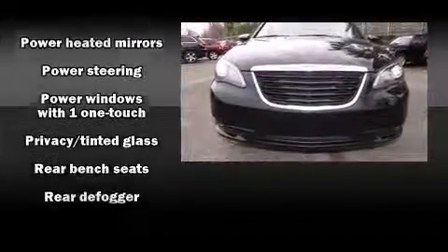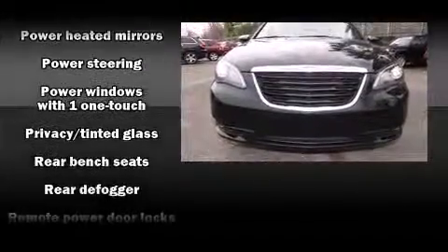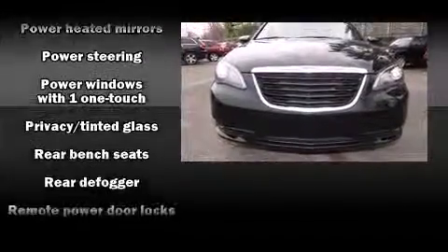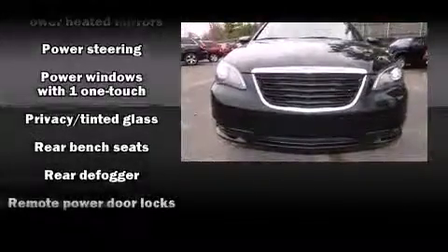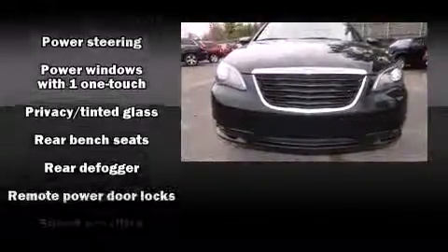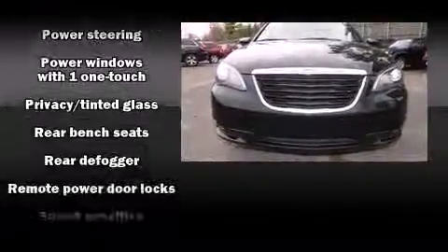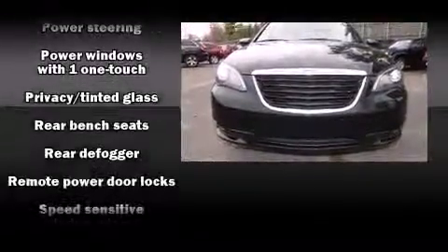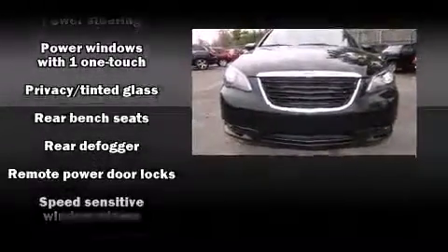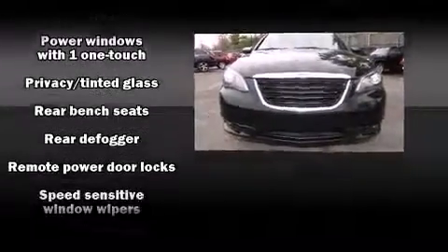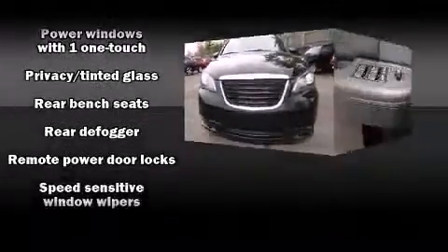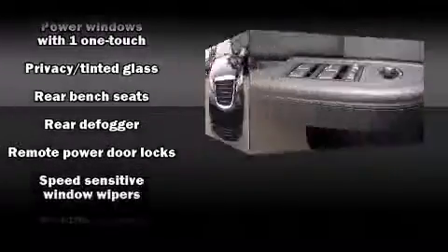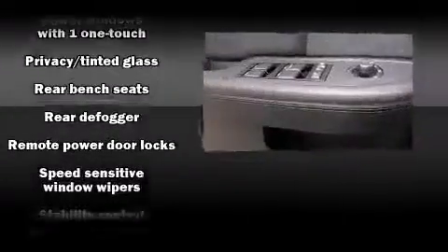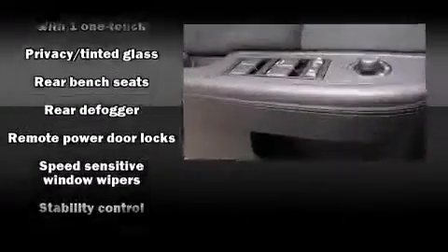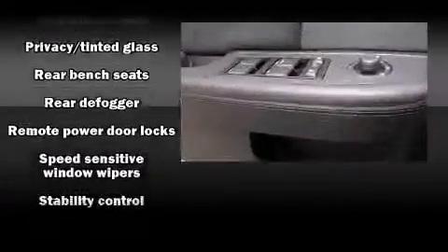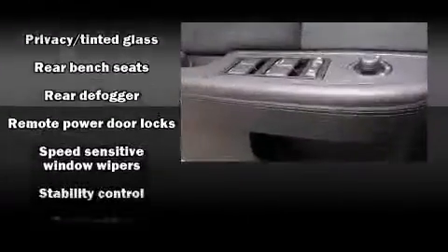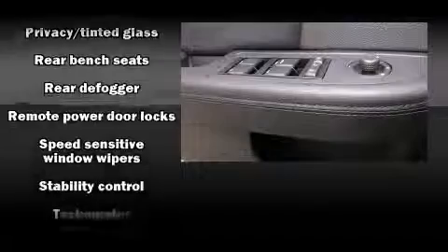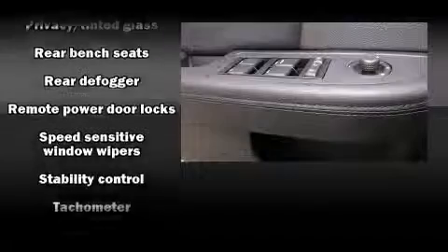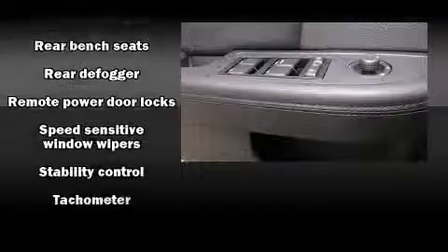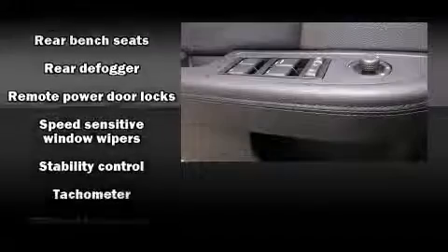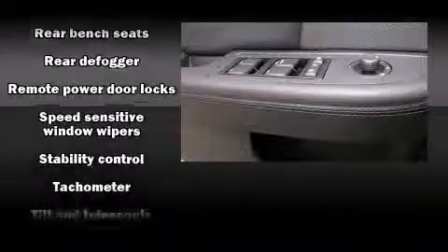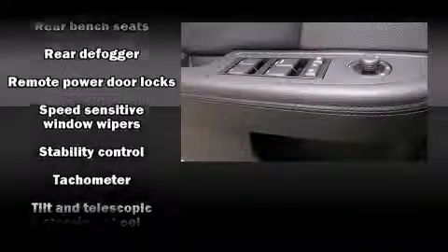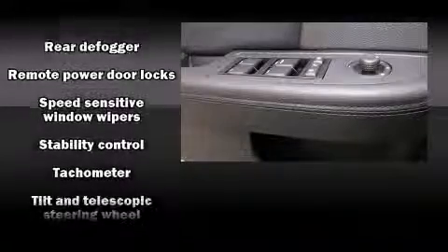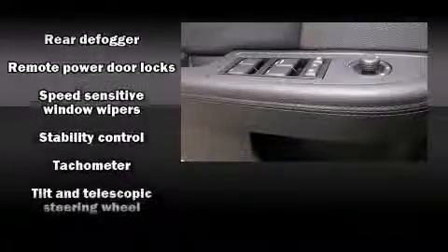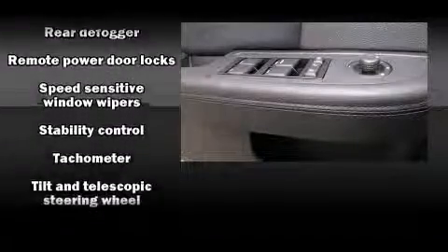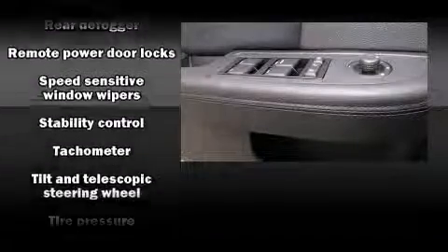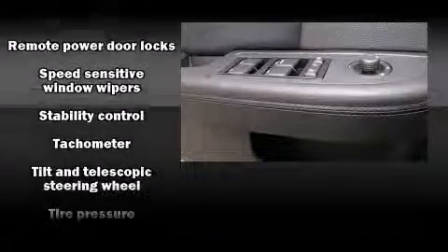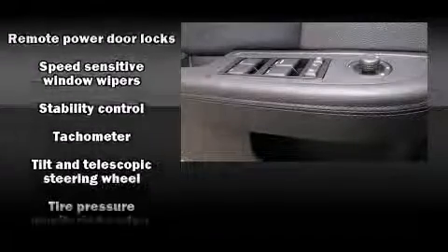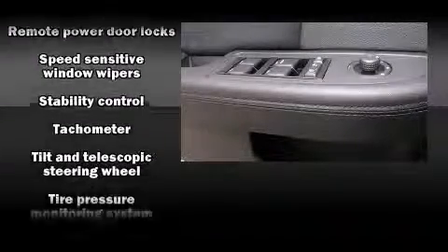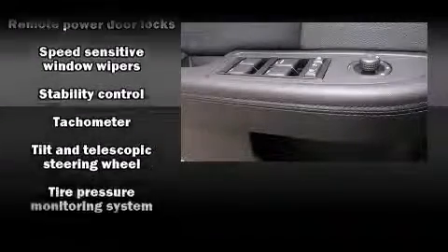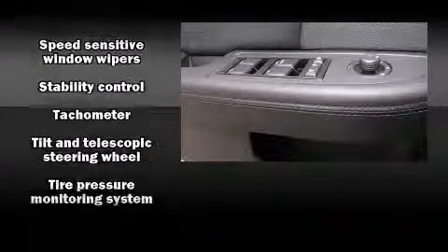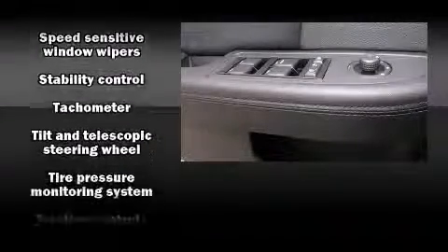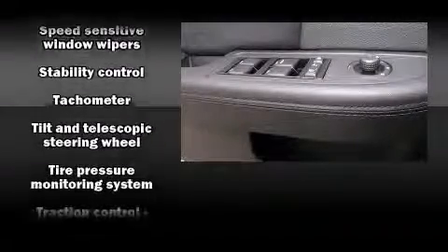Take assurance in side-curtain airbags, providing head protection in the event of a severe collision.